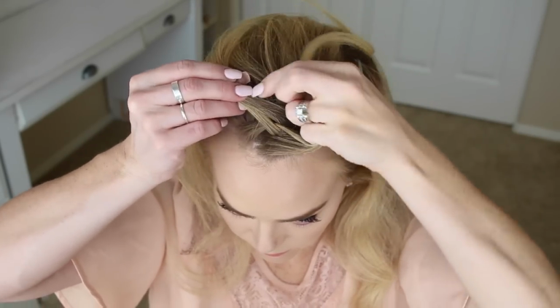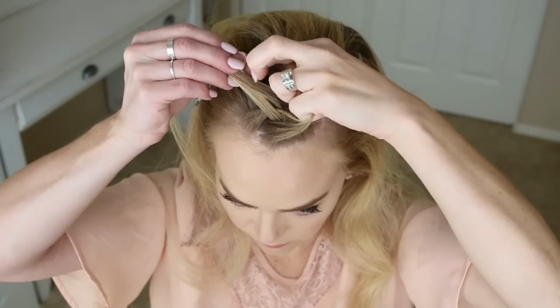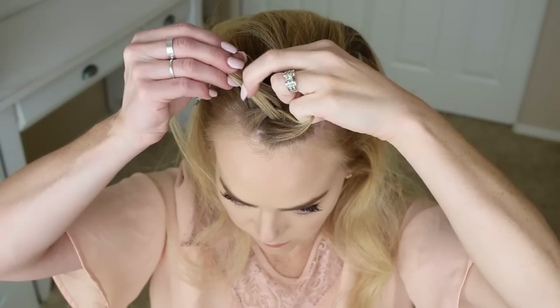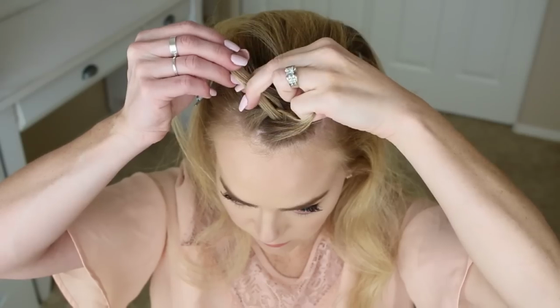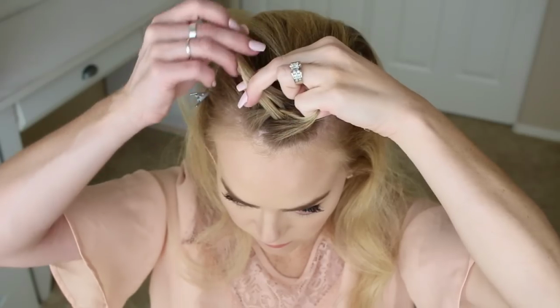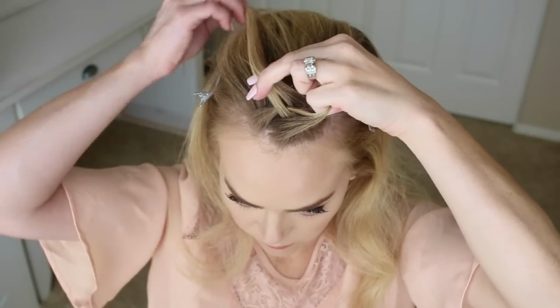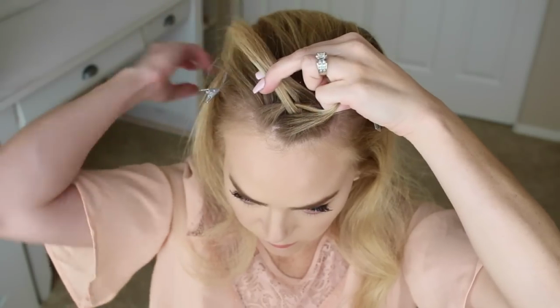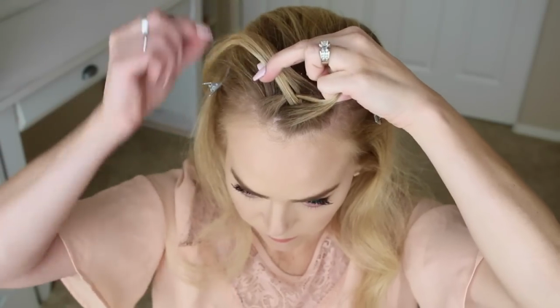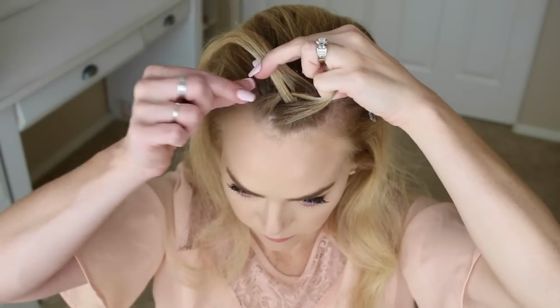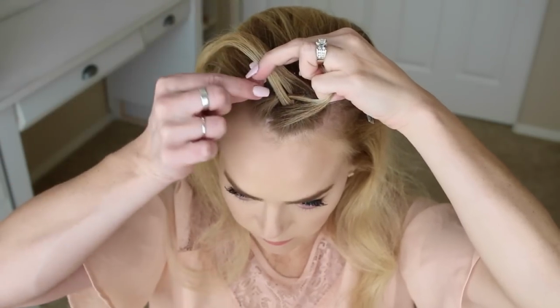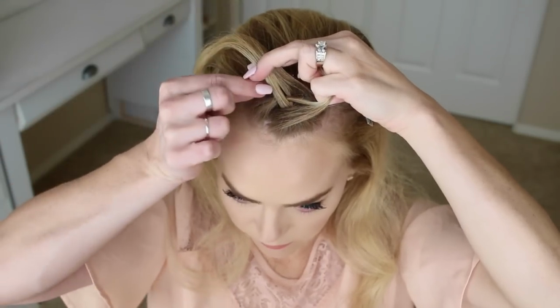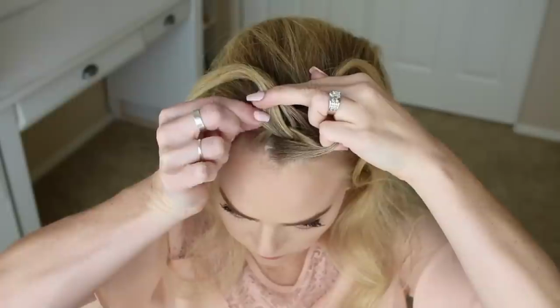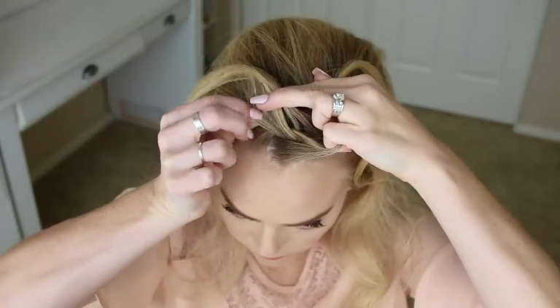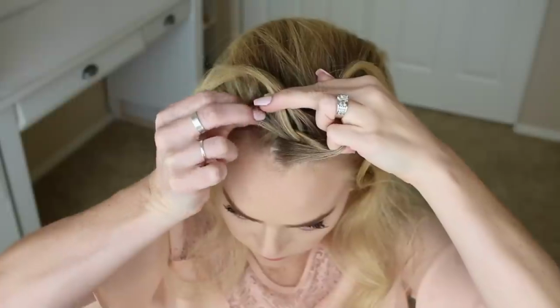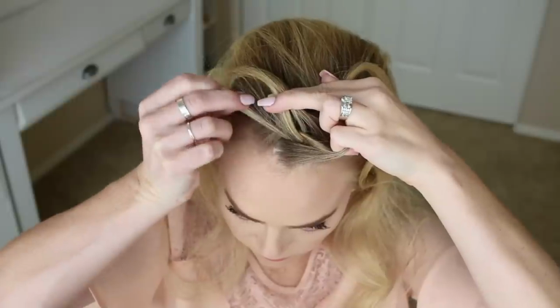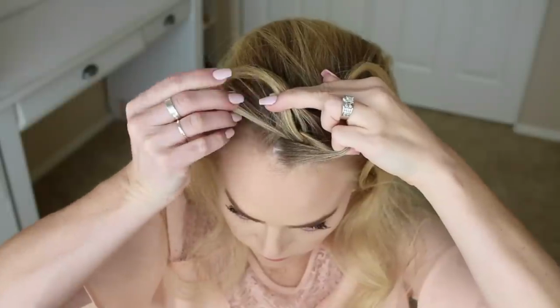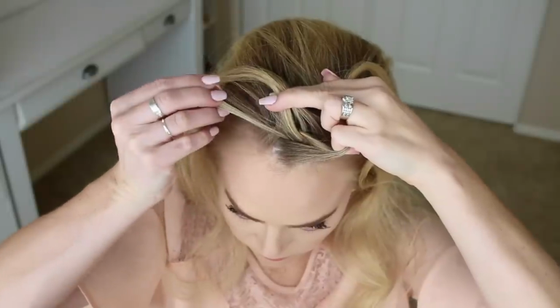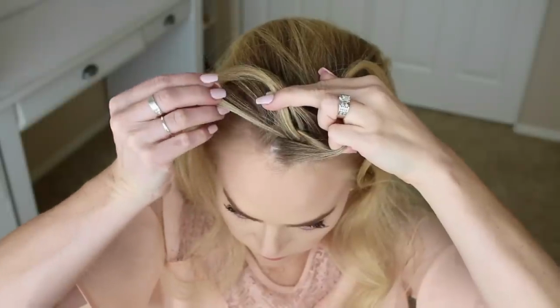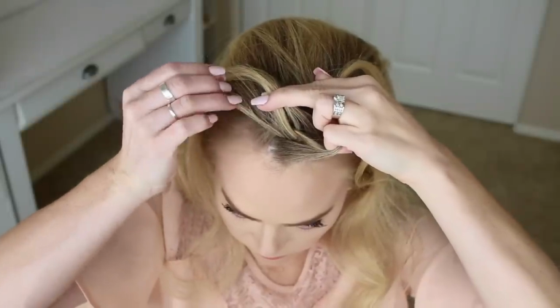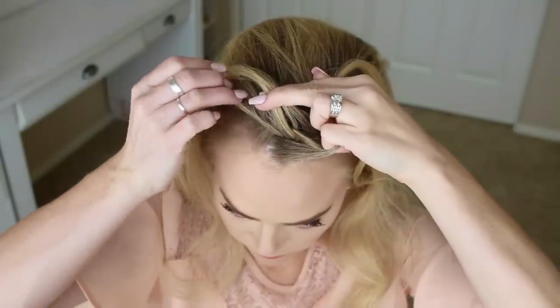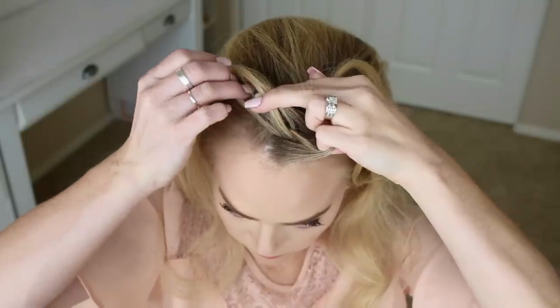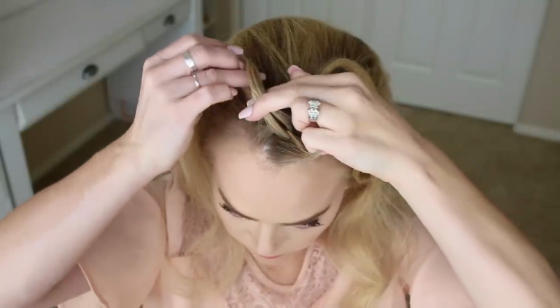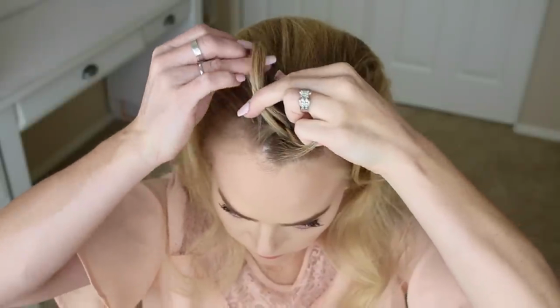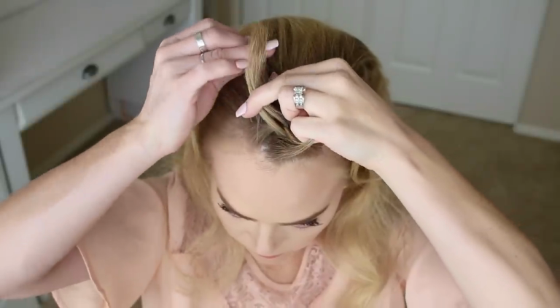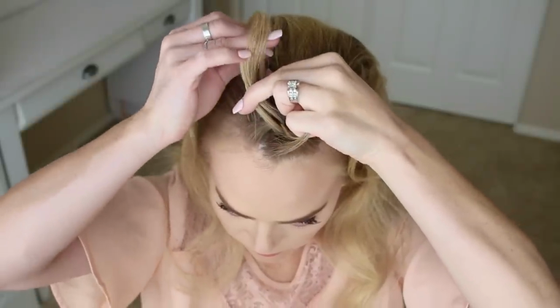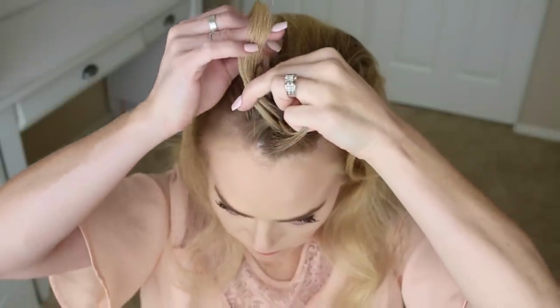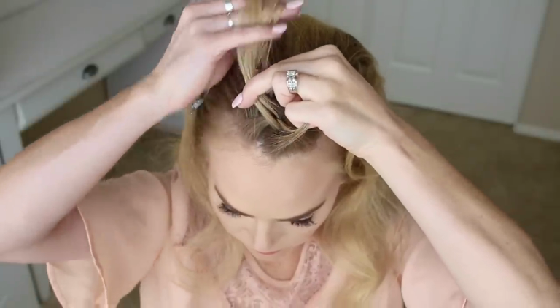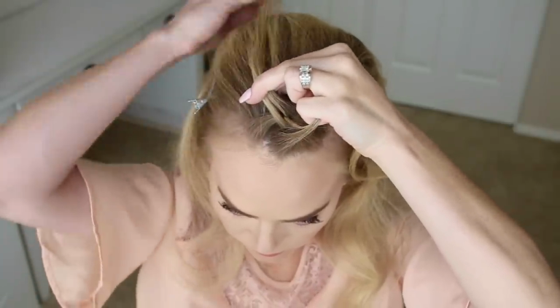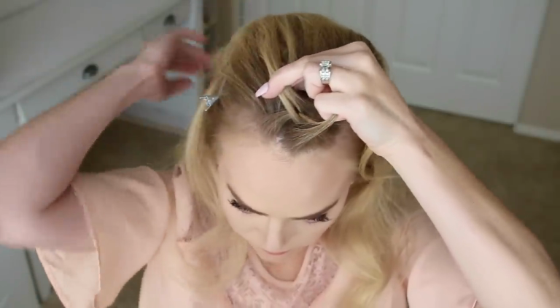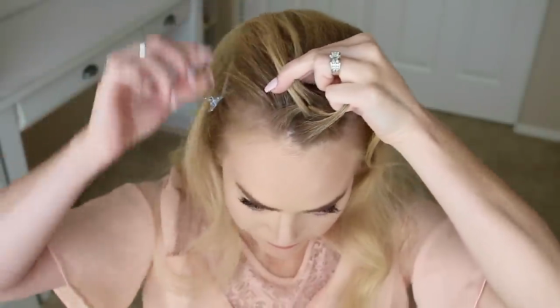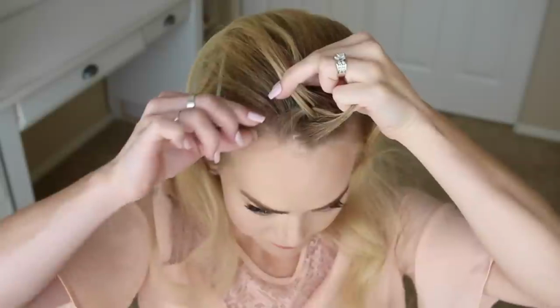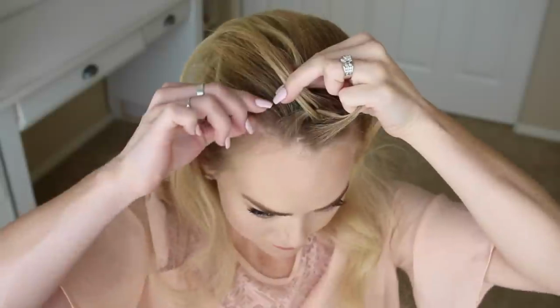Then take a small piece from the left side, cross it under to the right, pick up a new section of hair and cross it under to the right side as well.